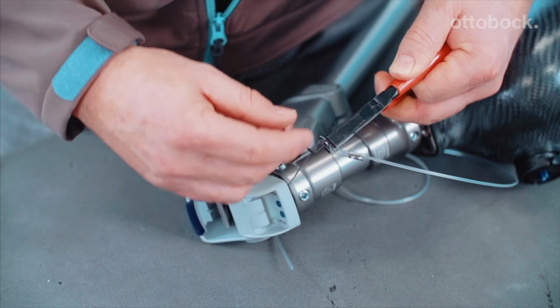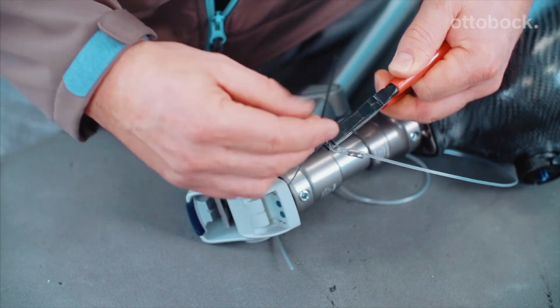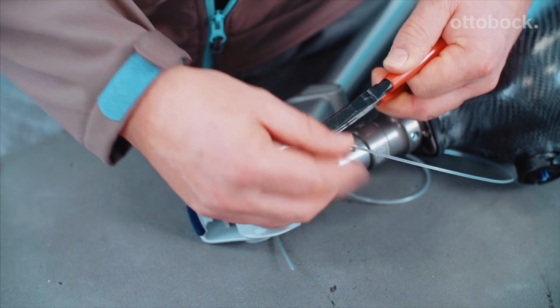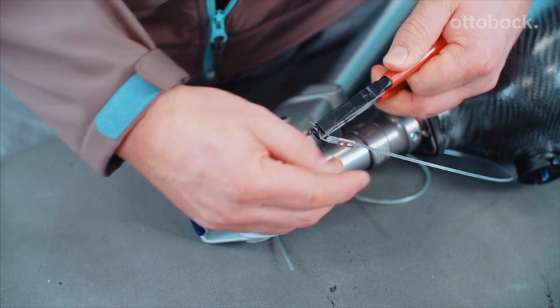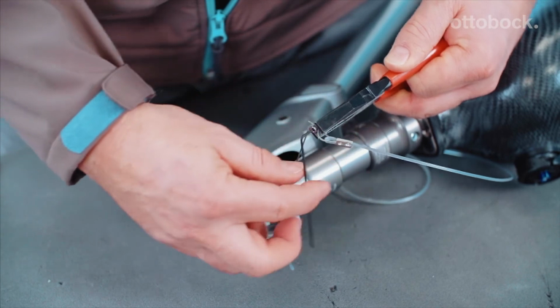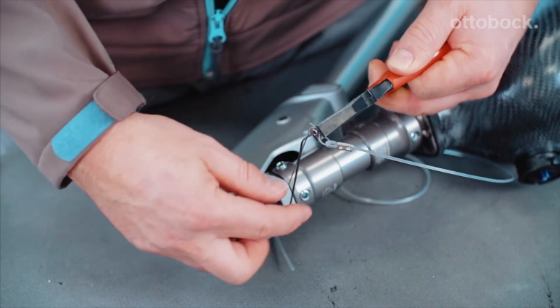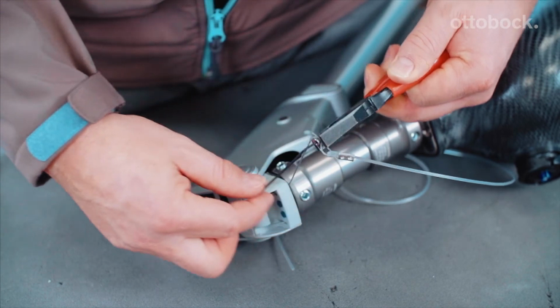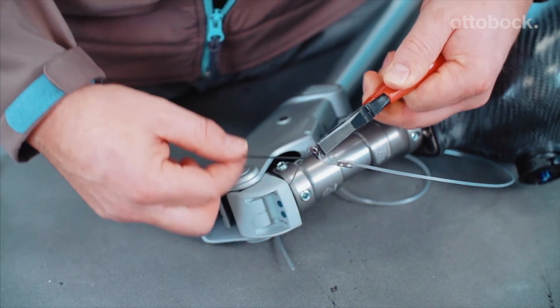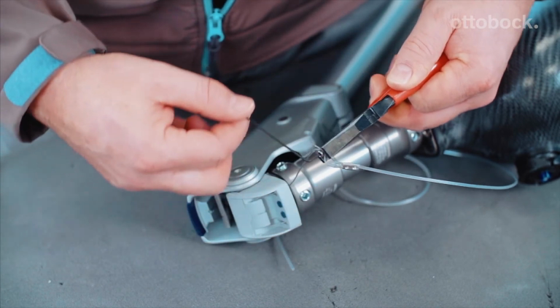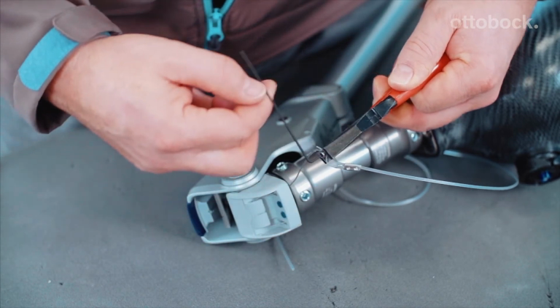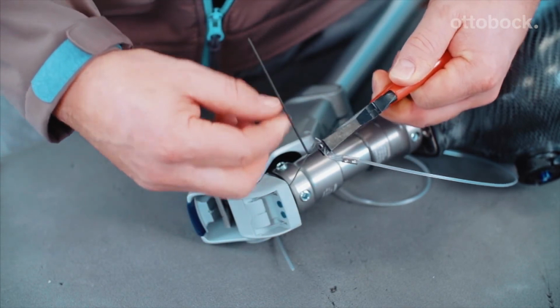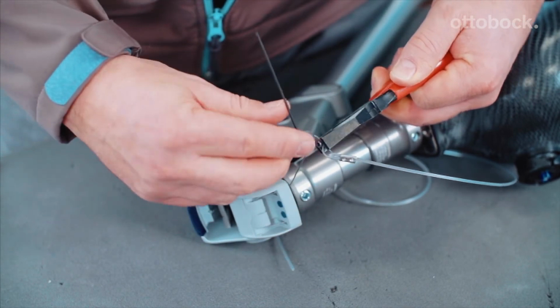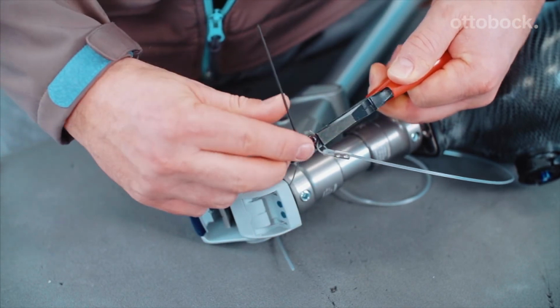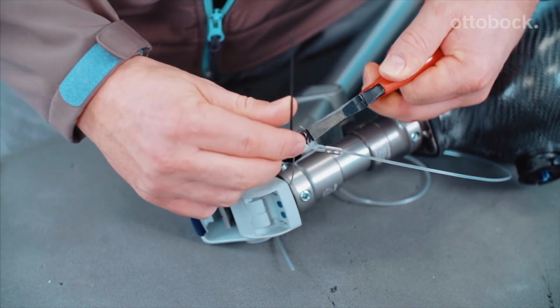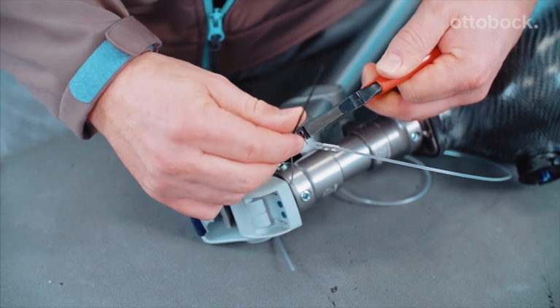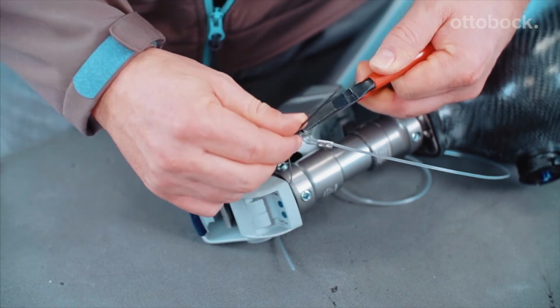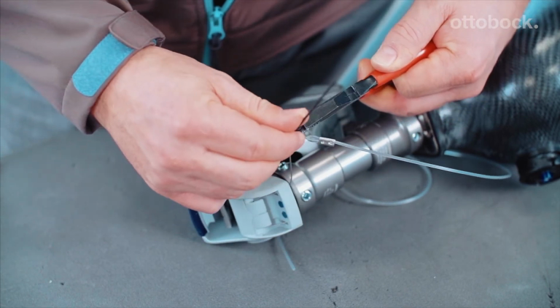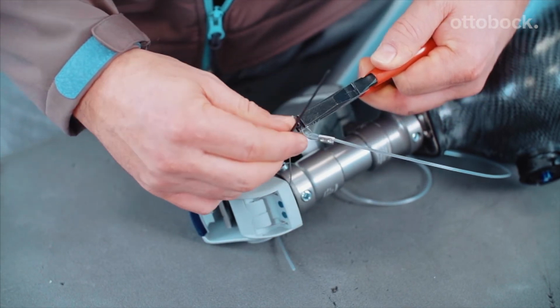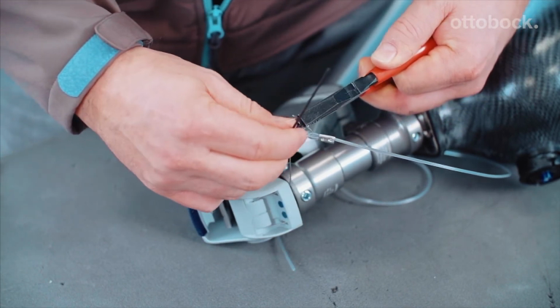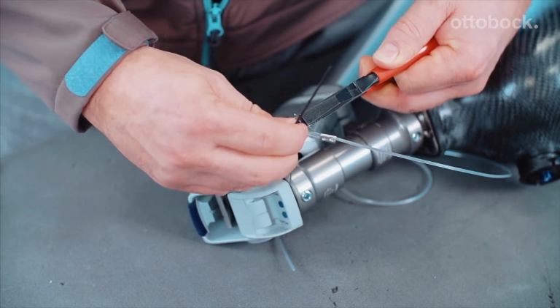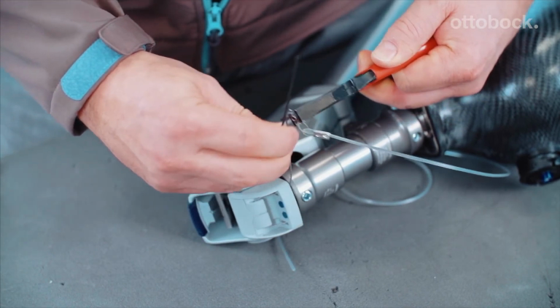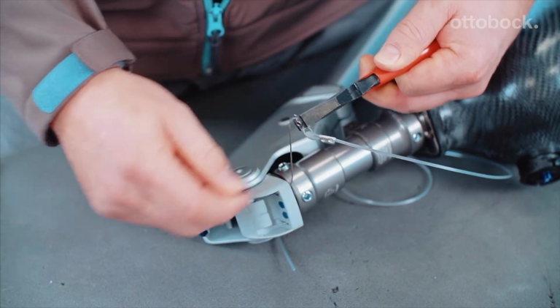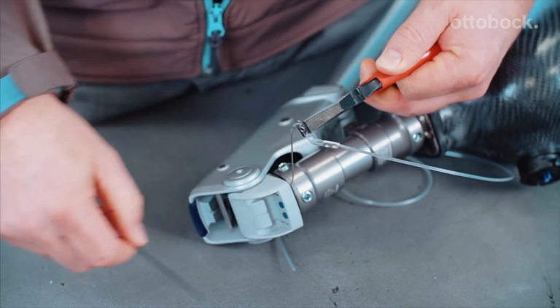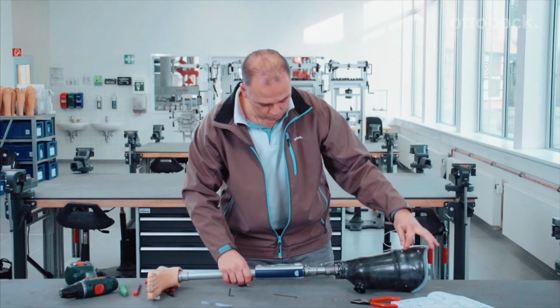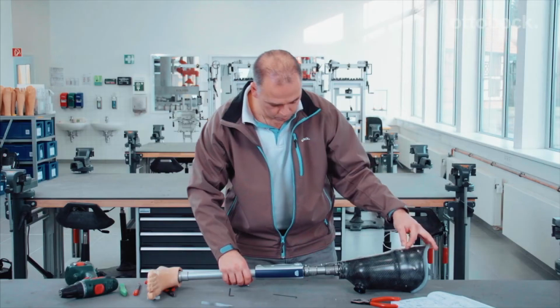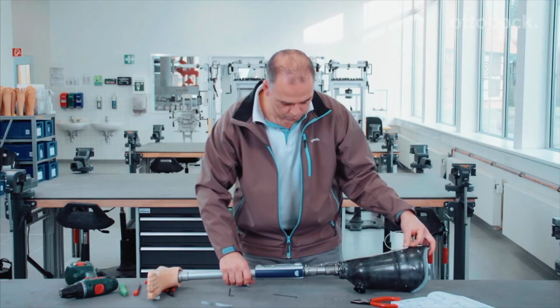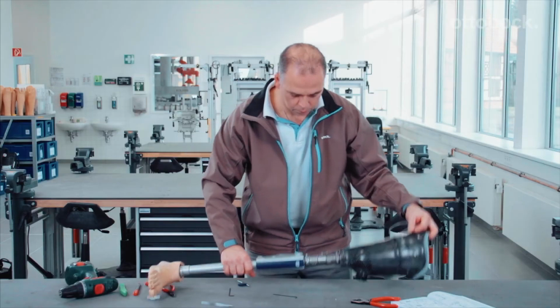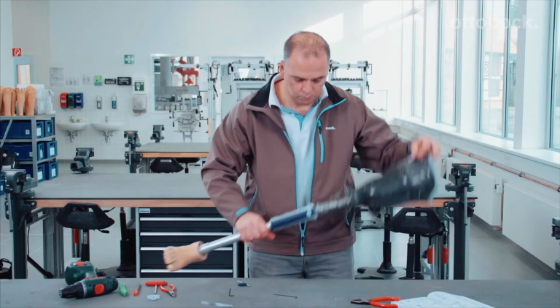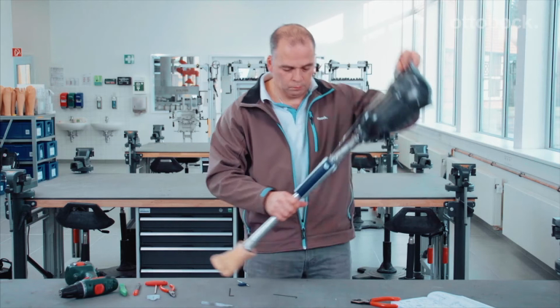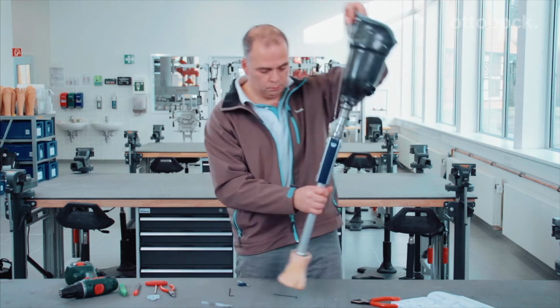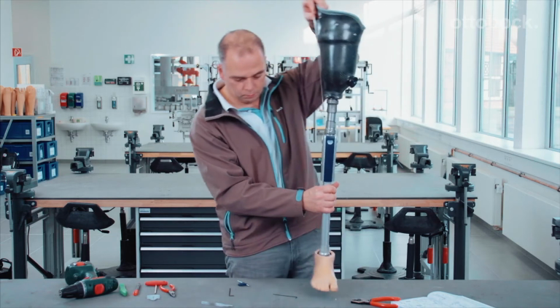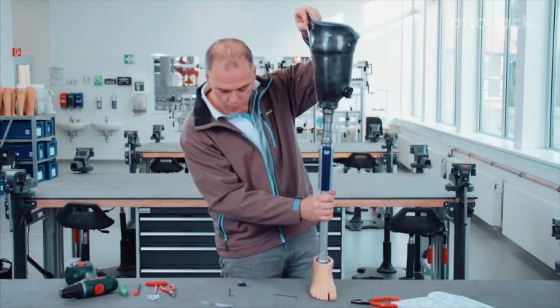Please use the allen key to tighten it. The screw must be tightened with the correct torque.